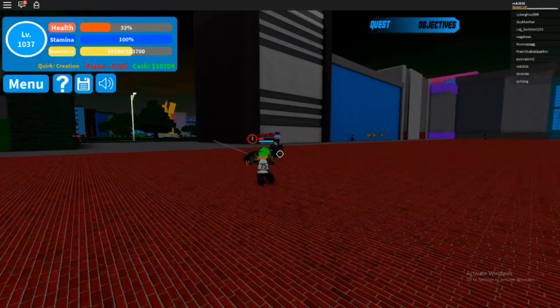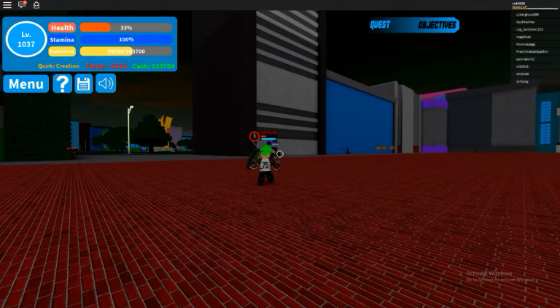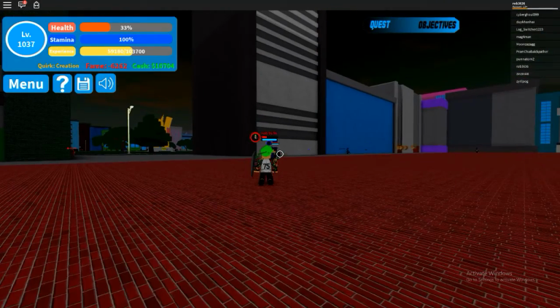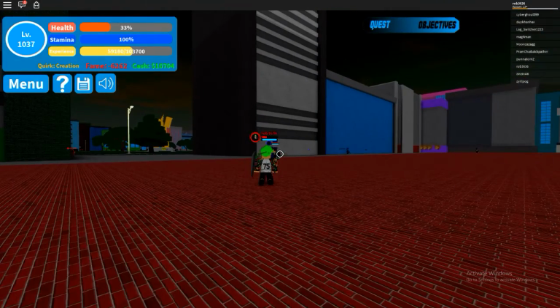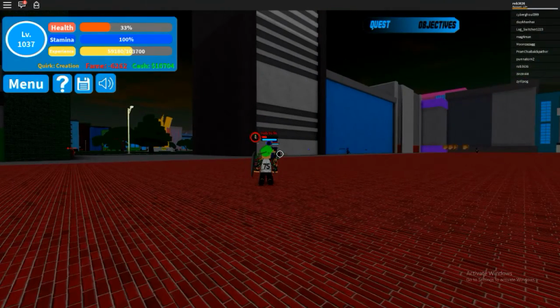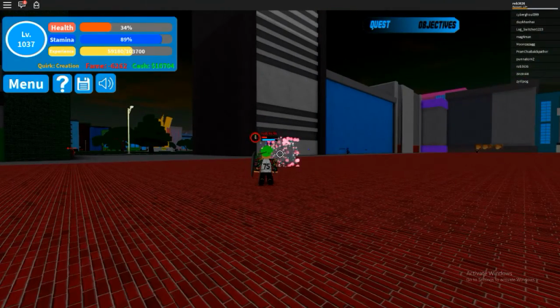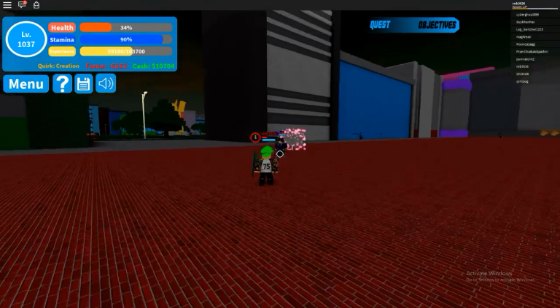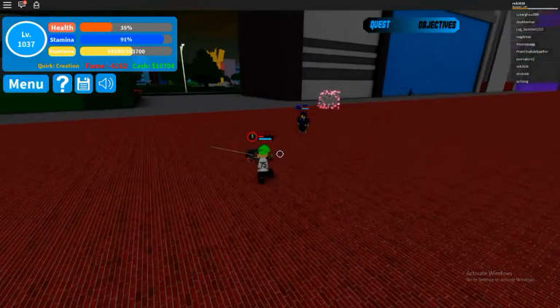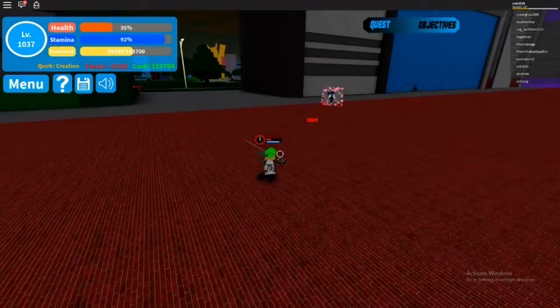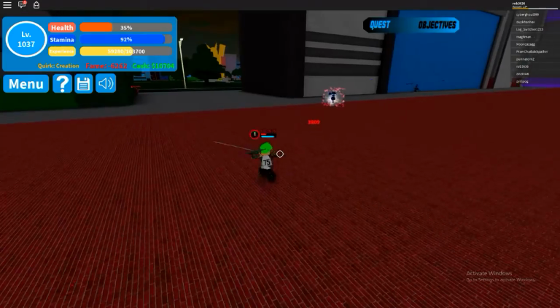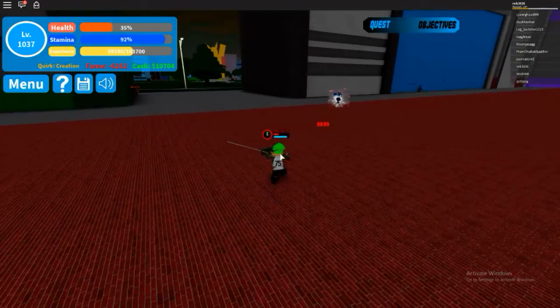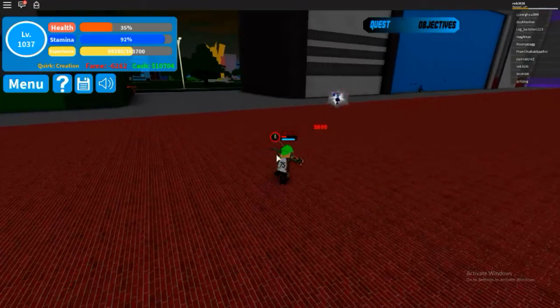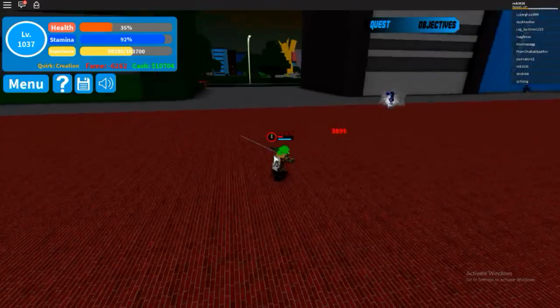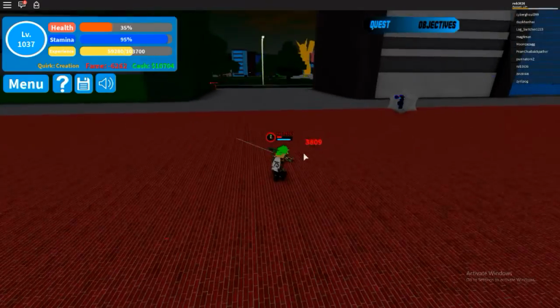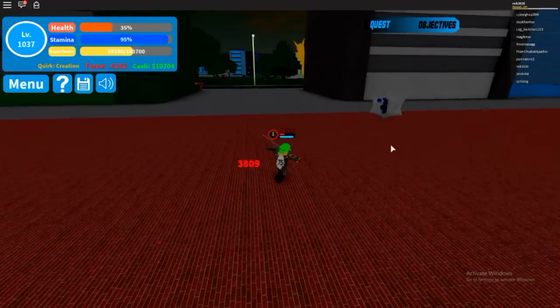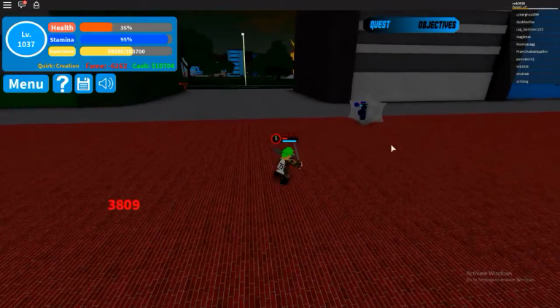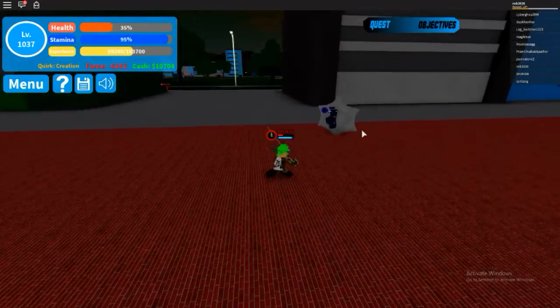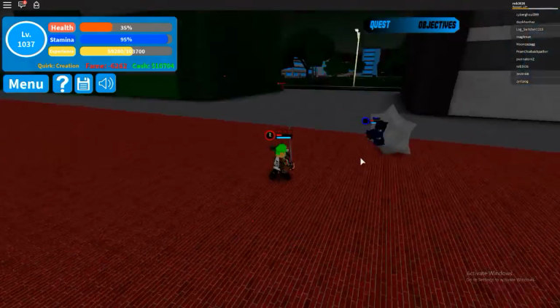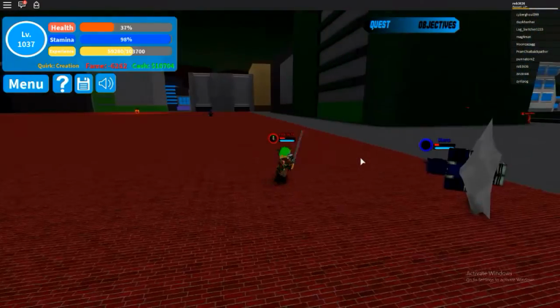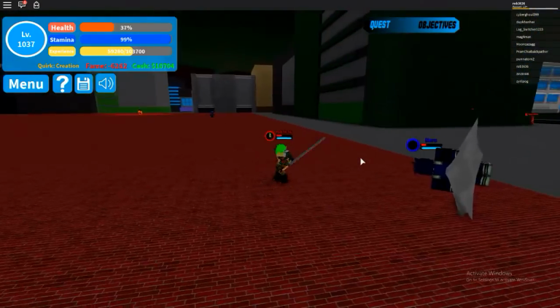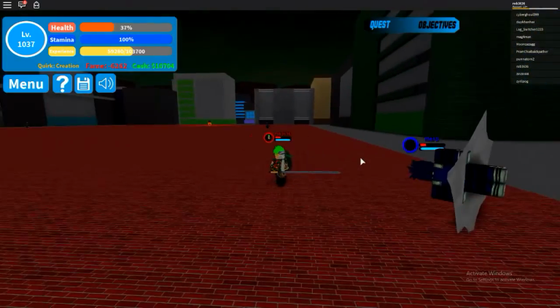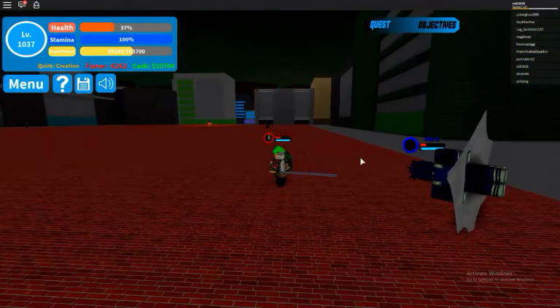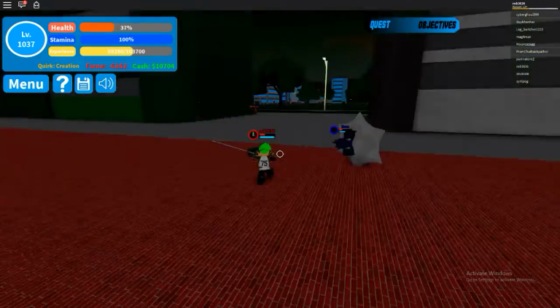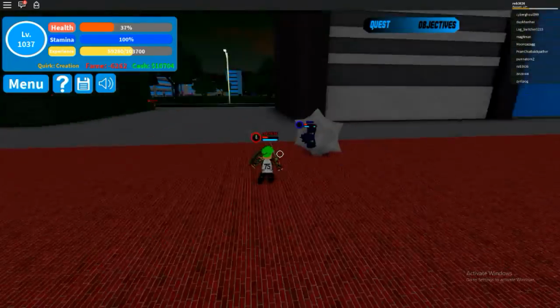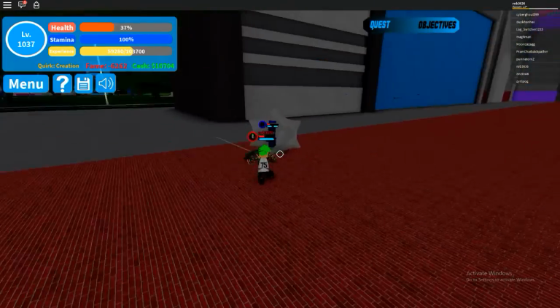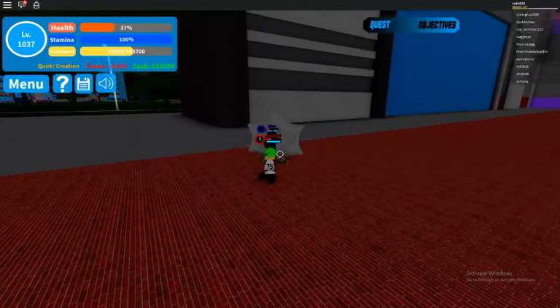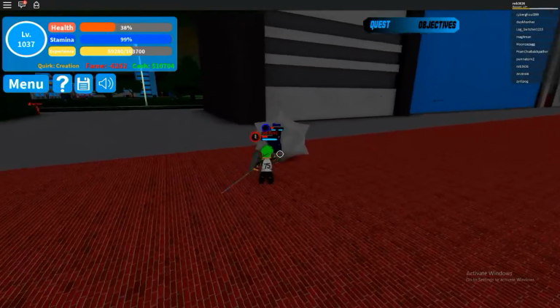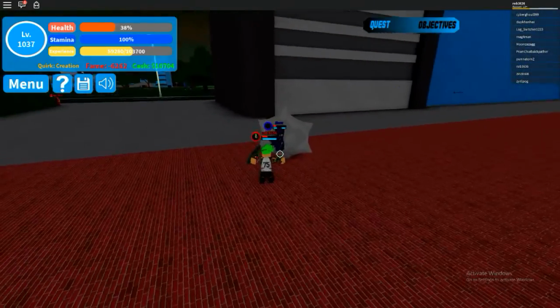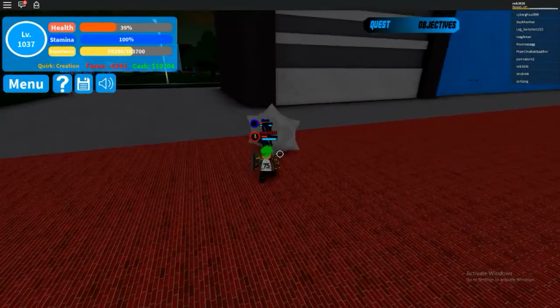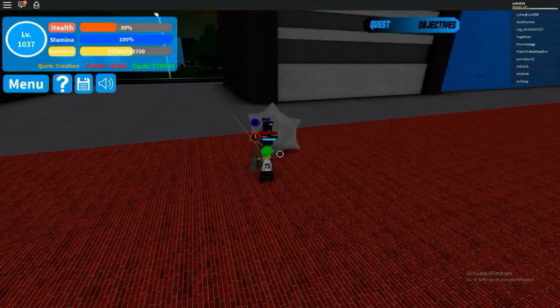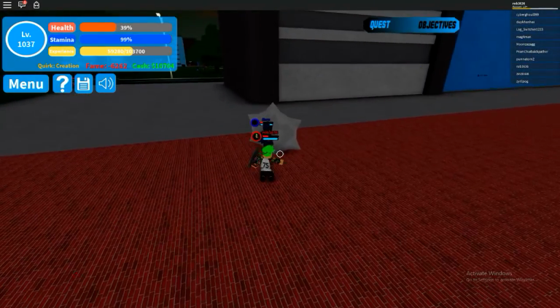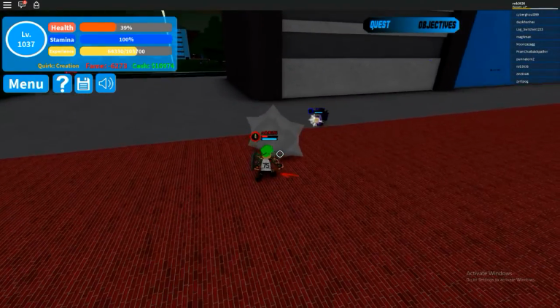Next is Net Shot. You fire a net that sticks a target — does a lot of damage. See, he's frozen now.